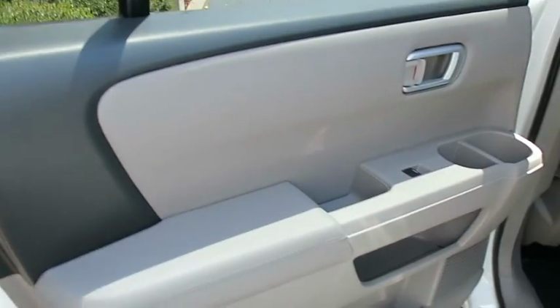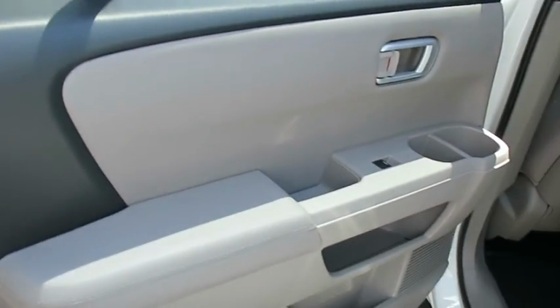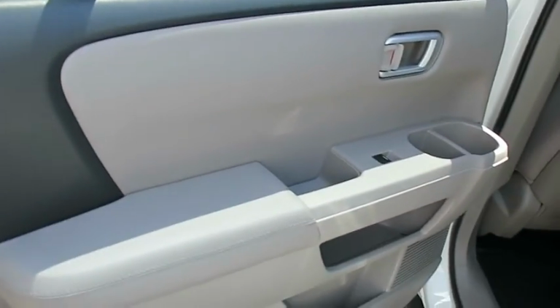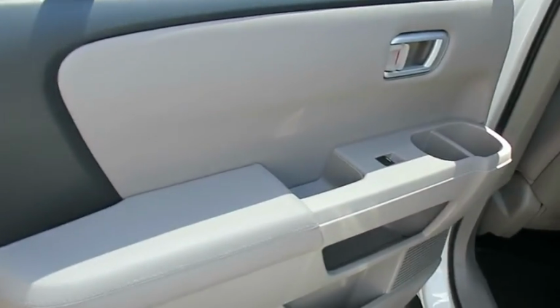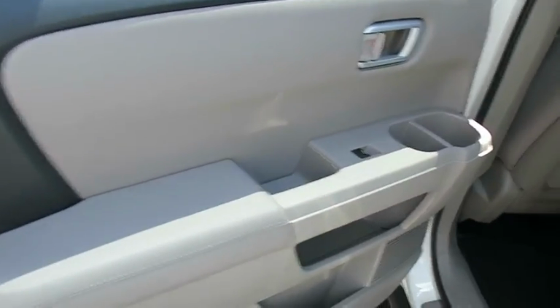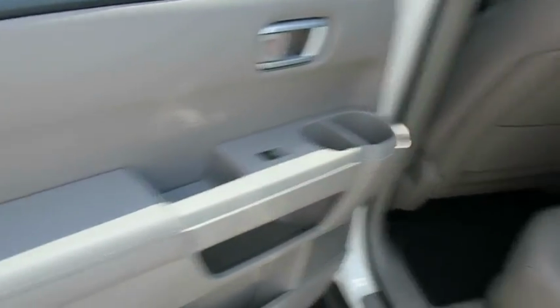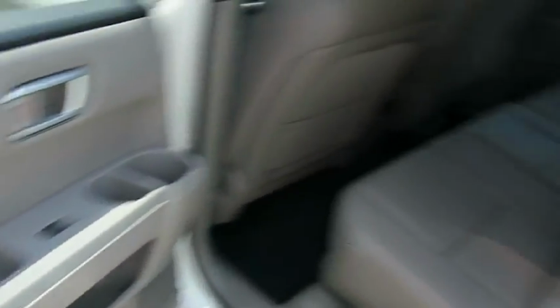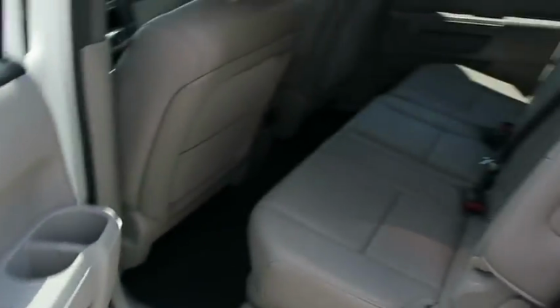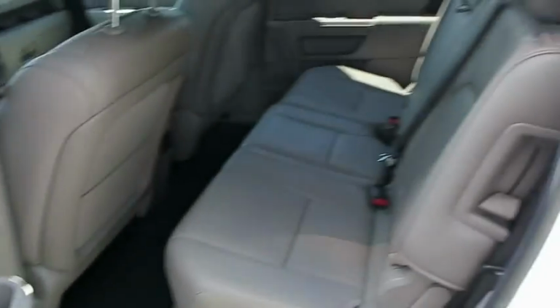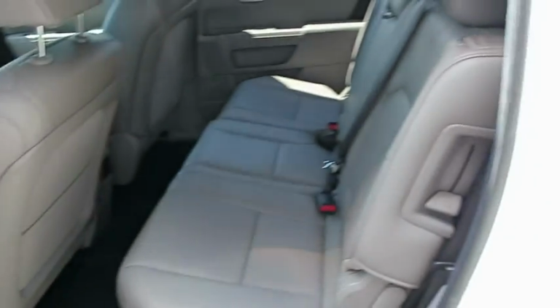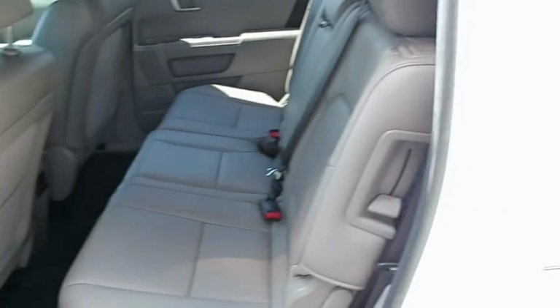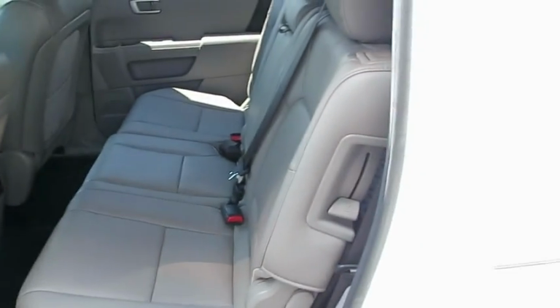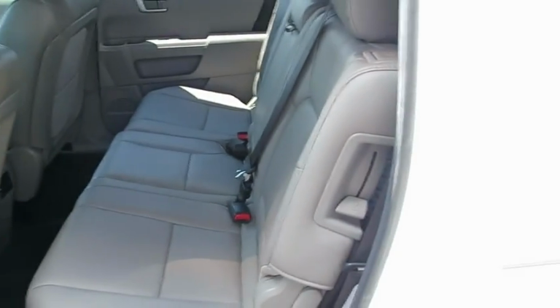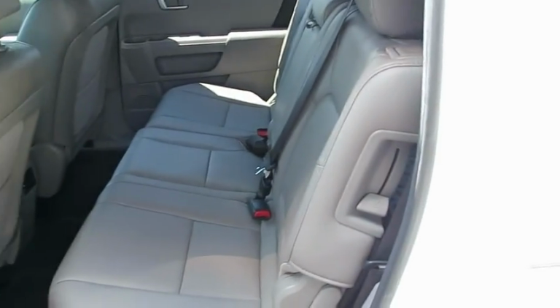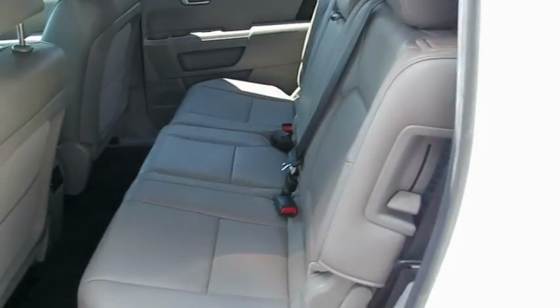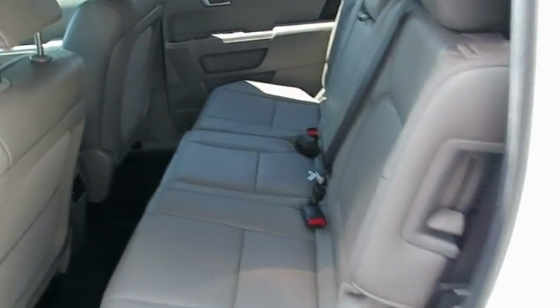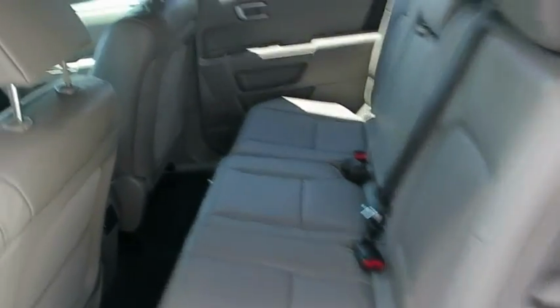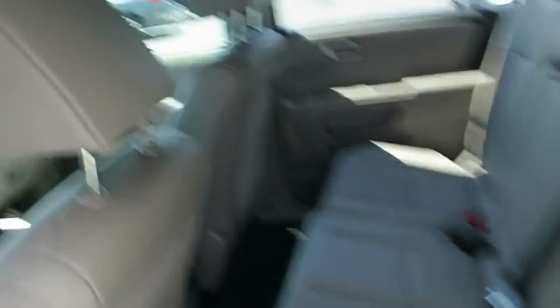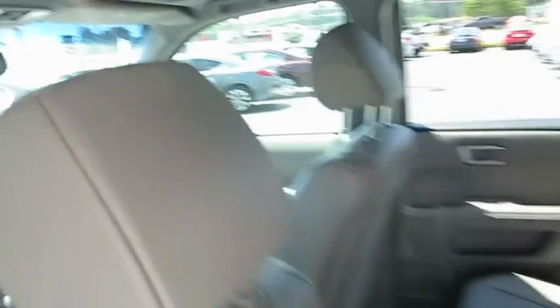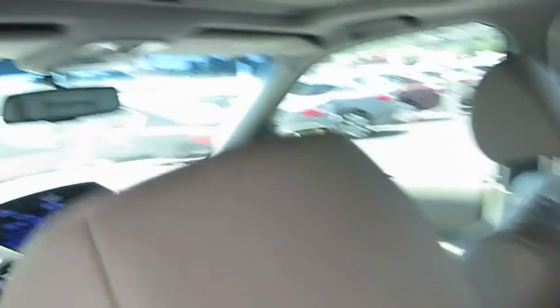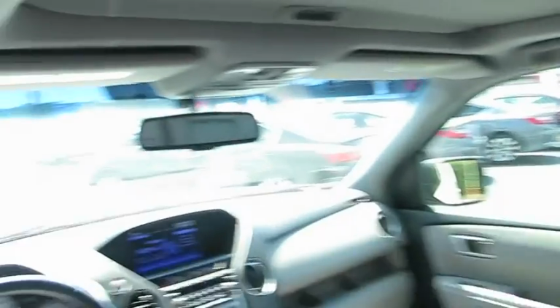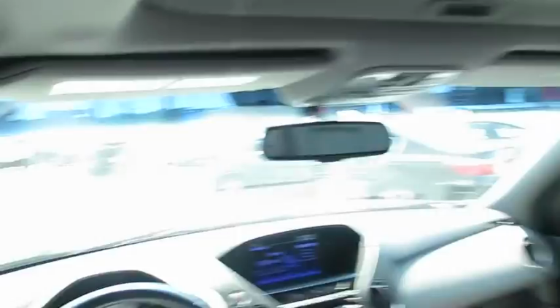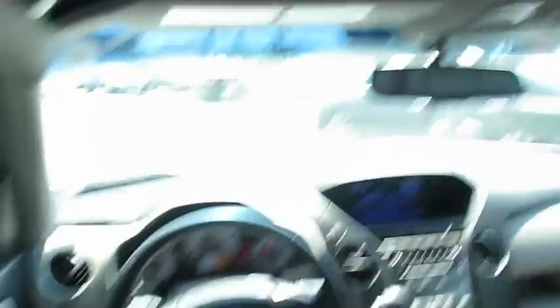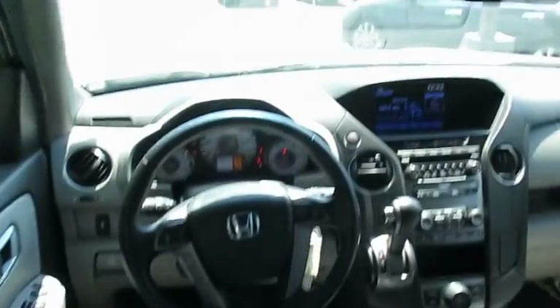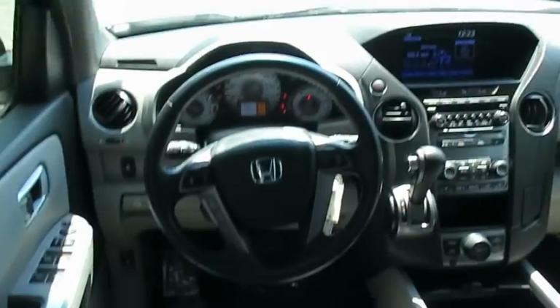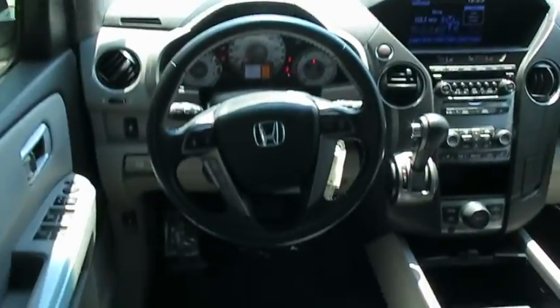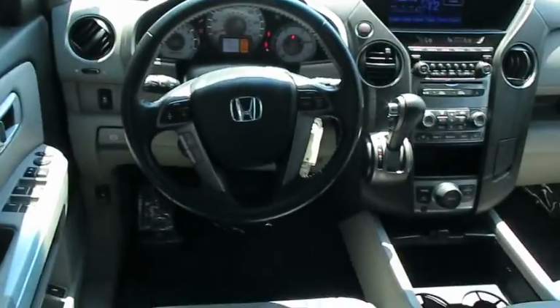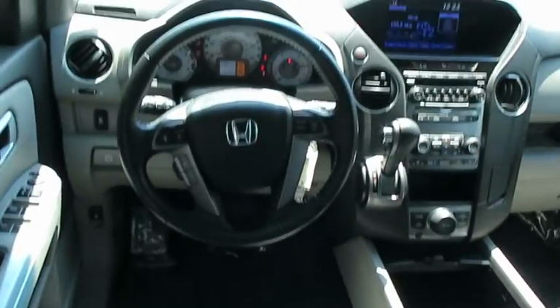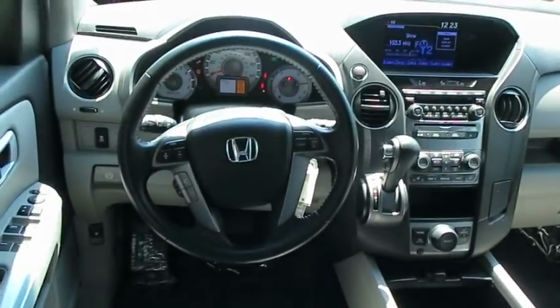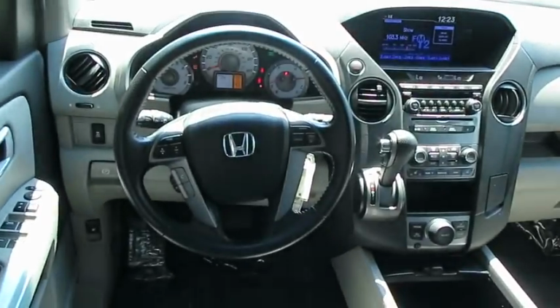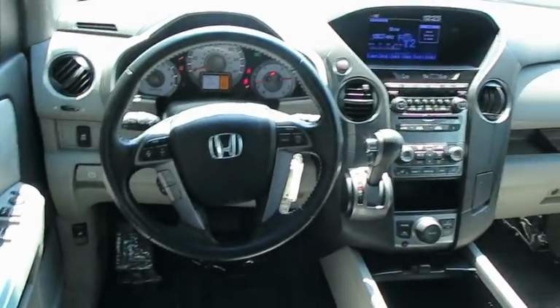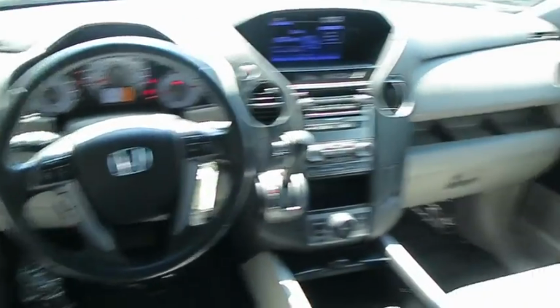Adjustable steering wheel. Cruise control. Floor mat. Auto dimming rear view mirror. Four wheel disc brakes. Aluminum wheels.